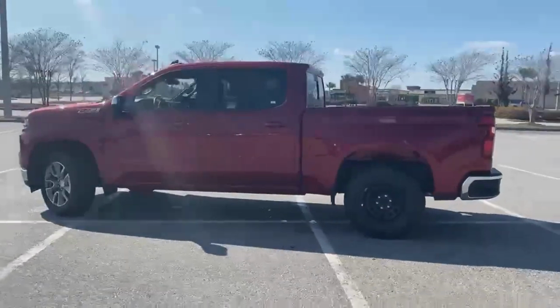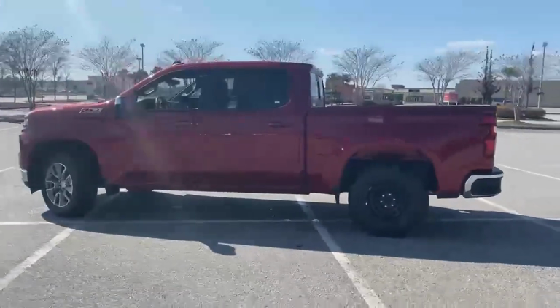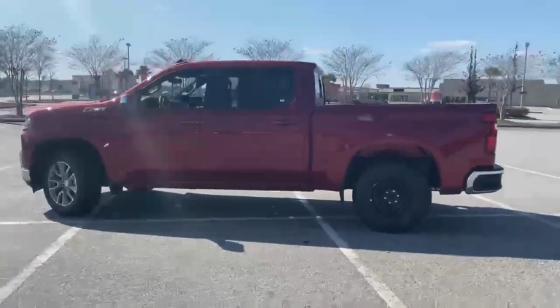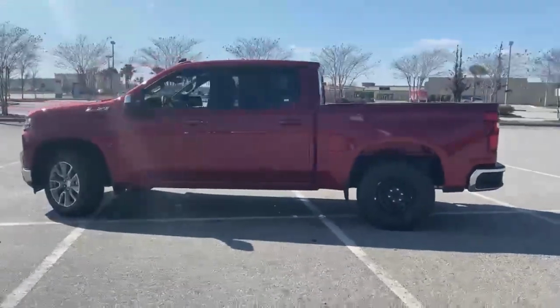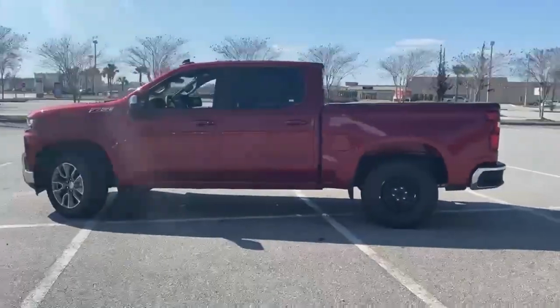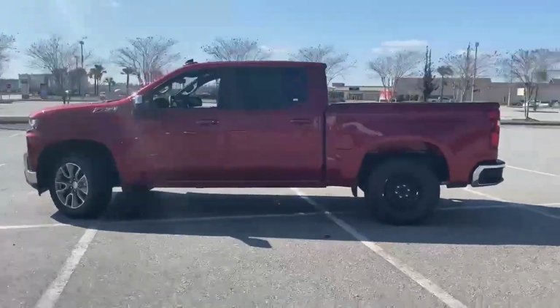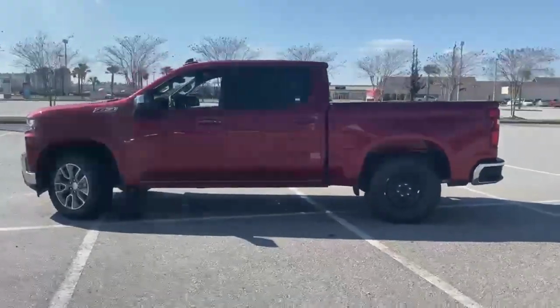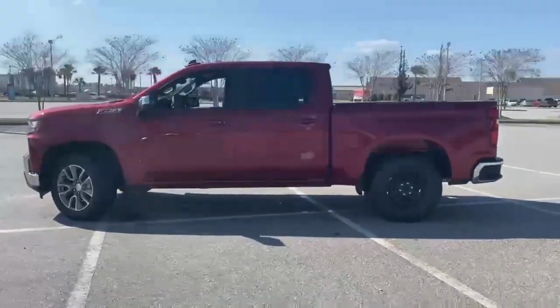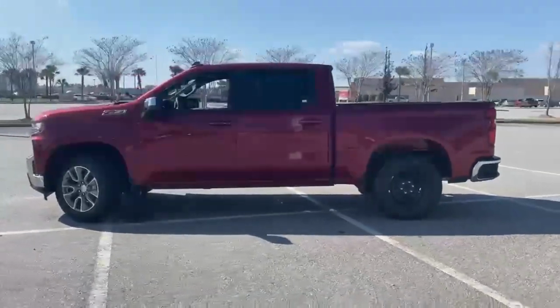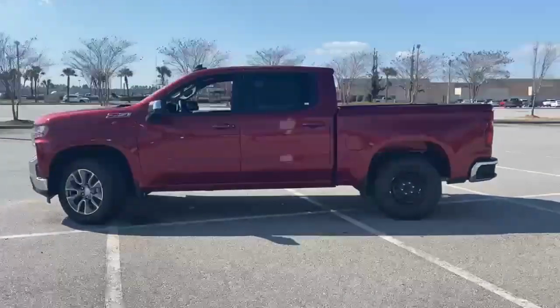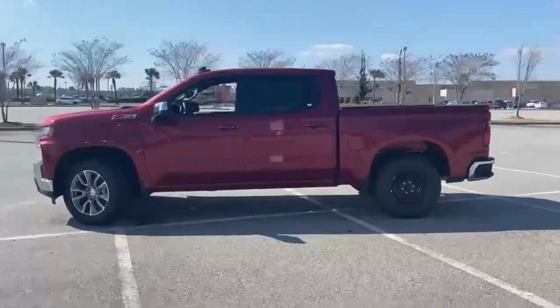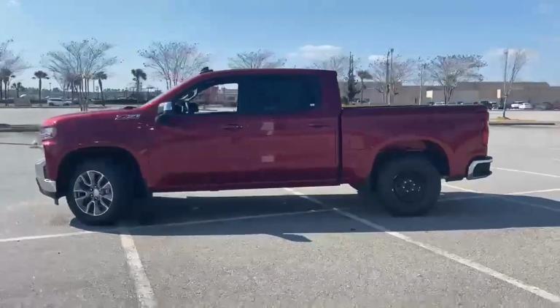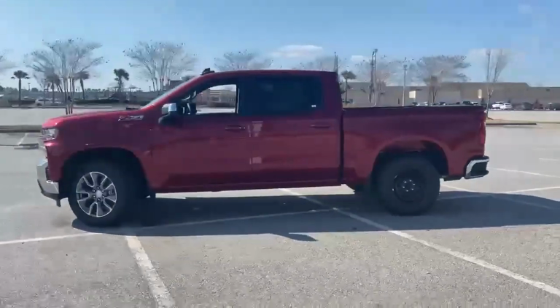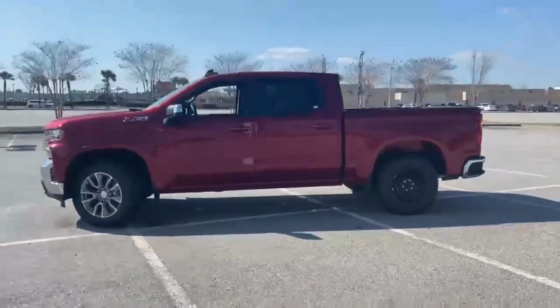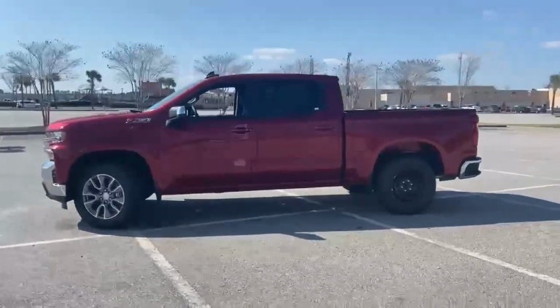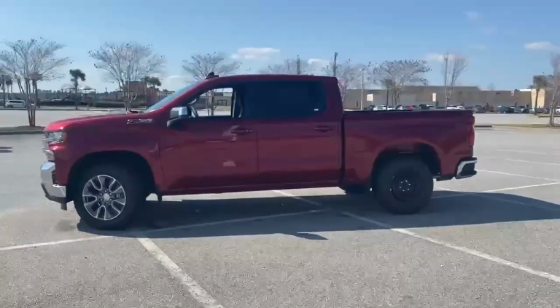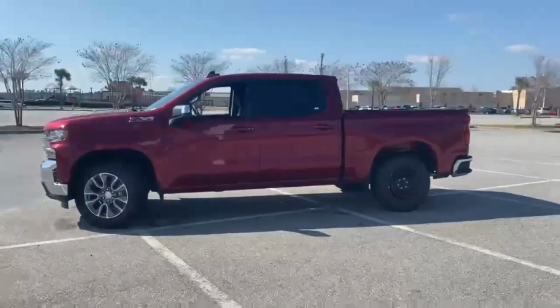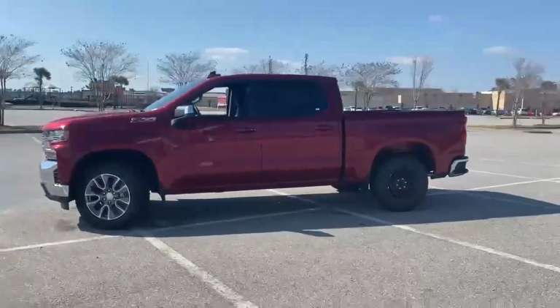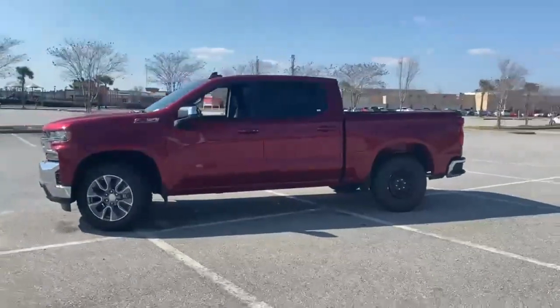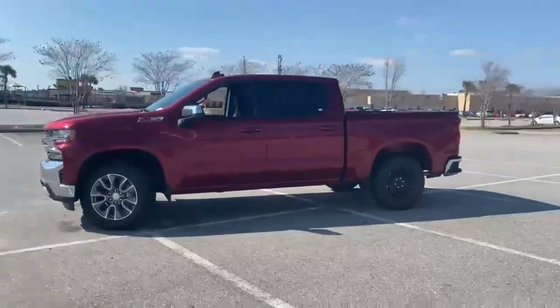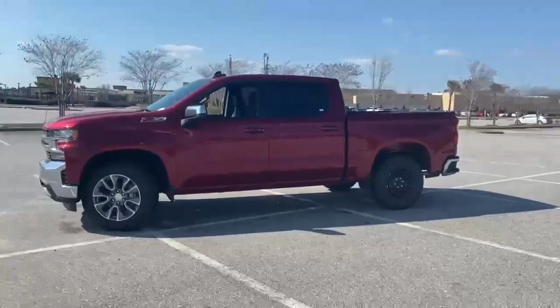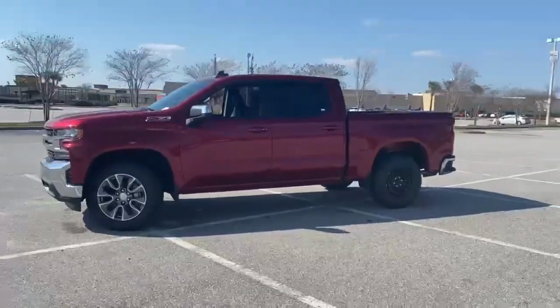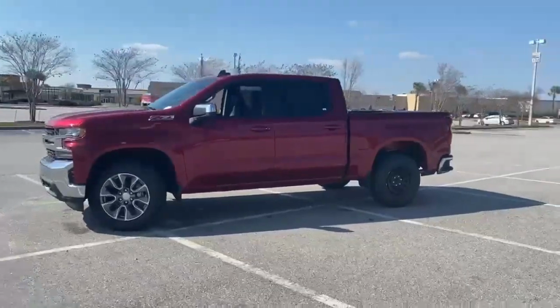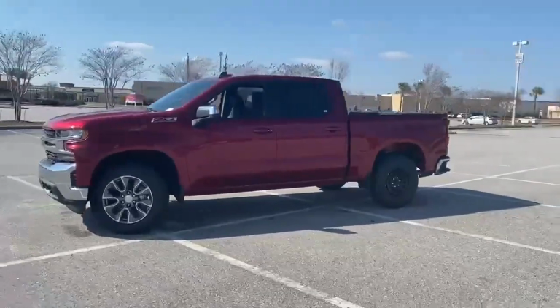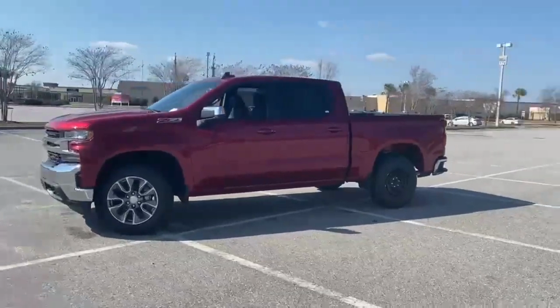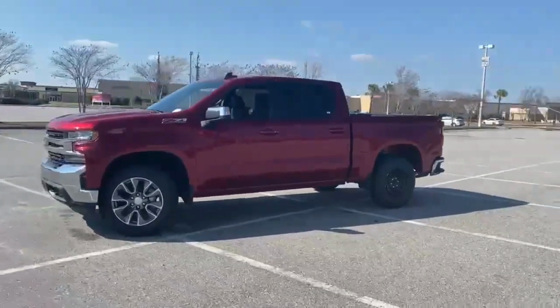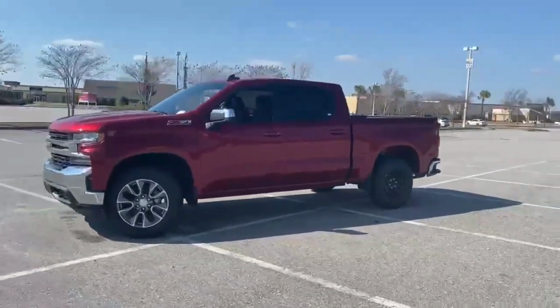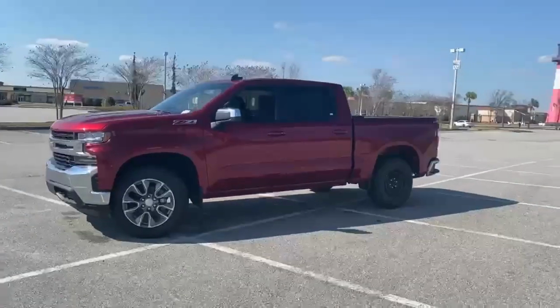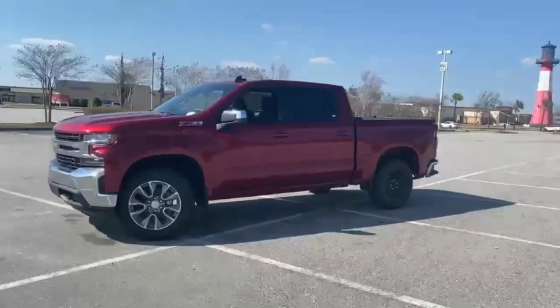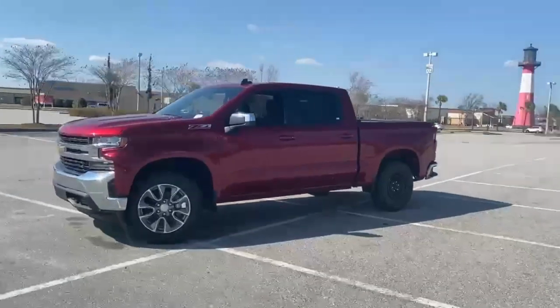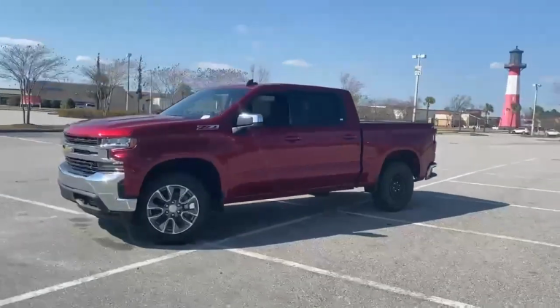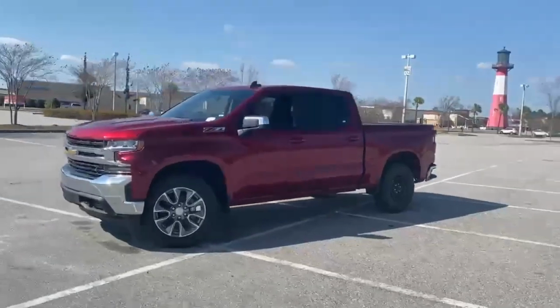In a Chevy, the journey matters more than the destination. Driving is believing. Test drive it today.